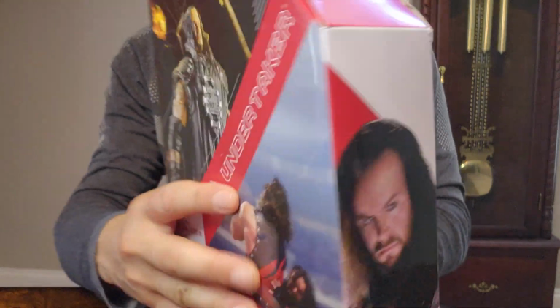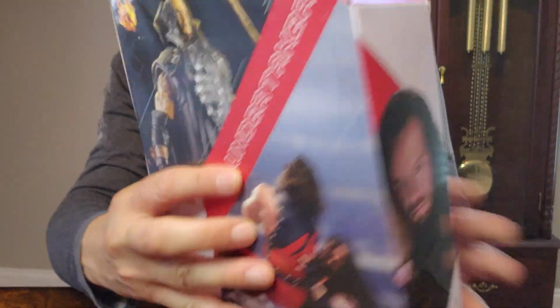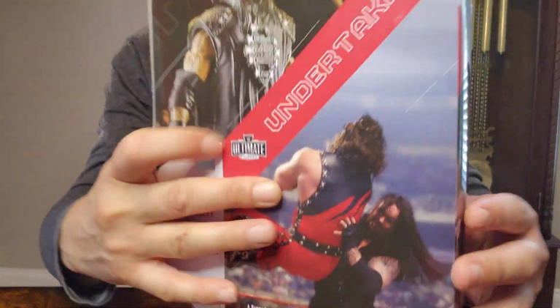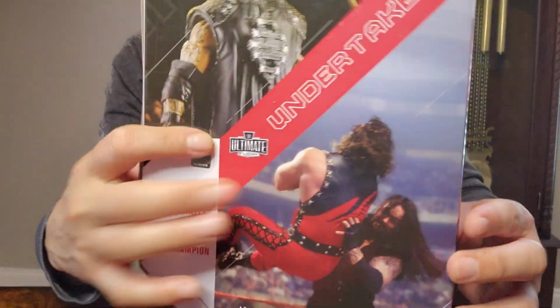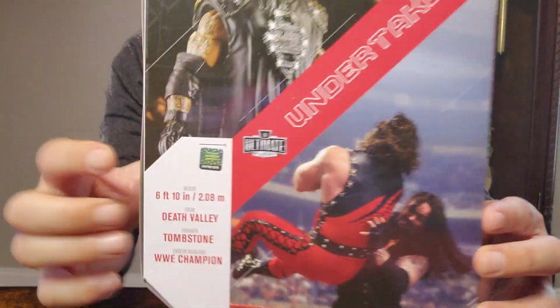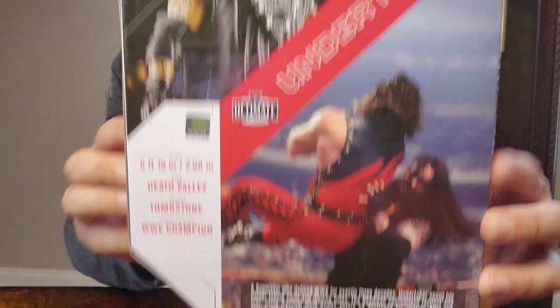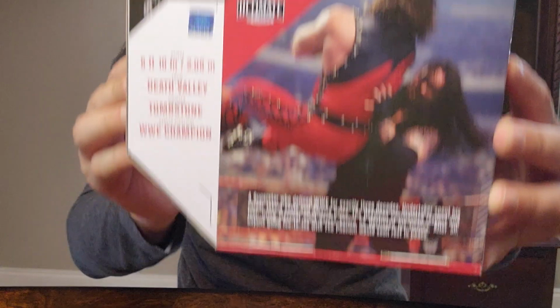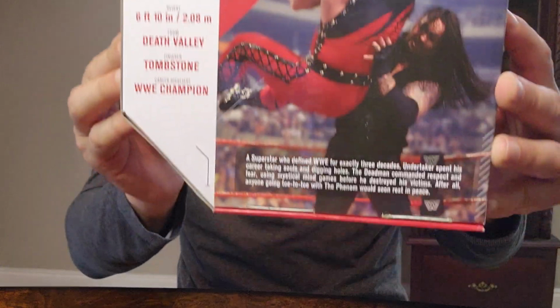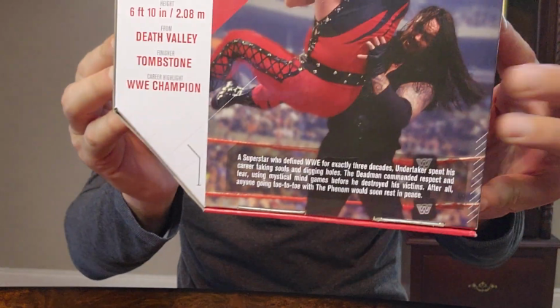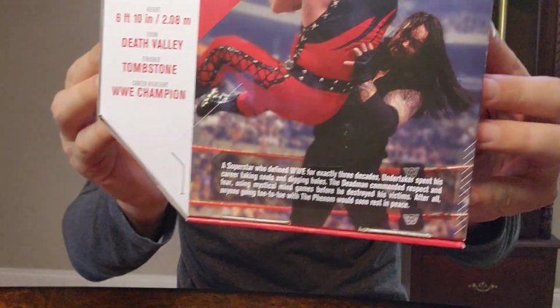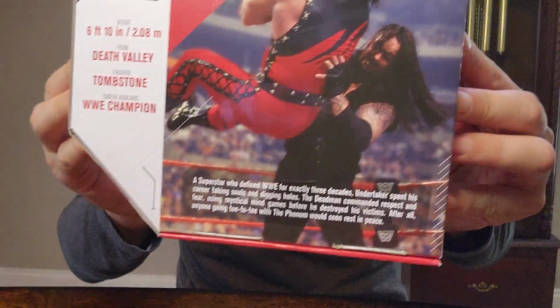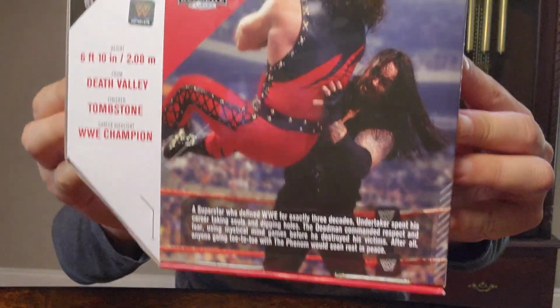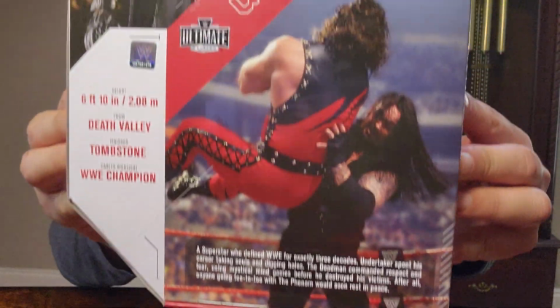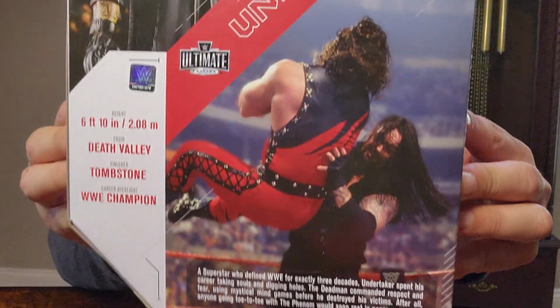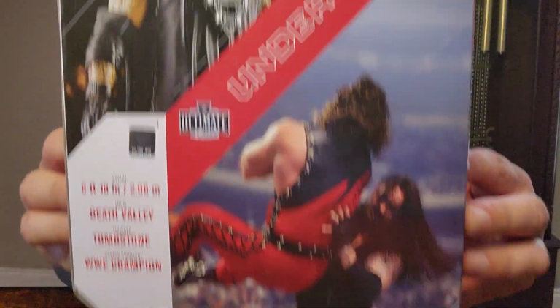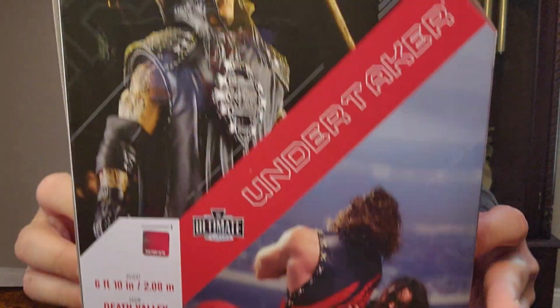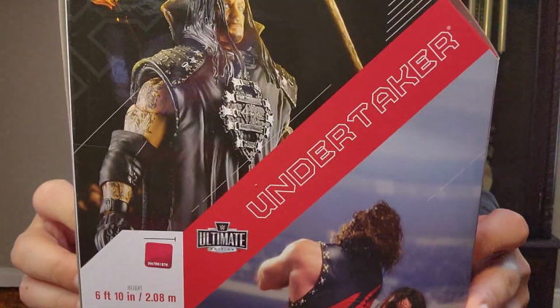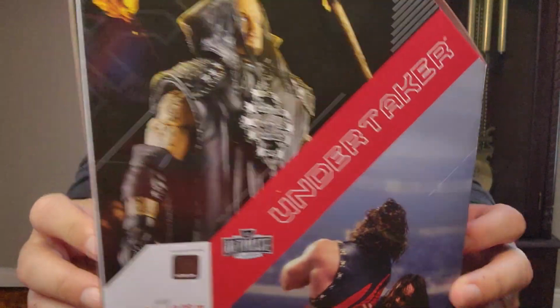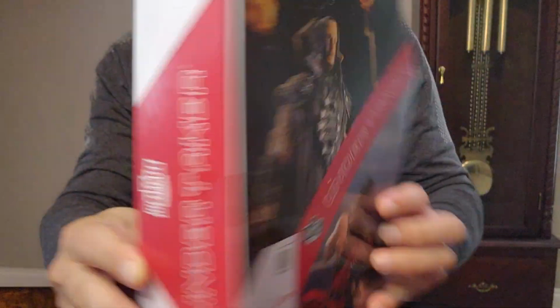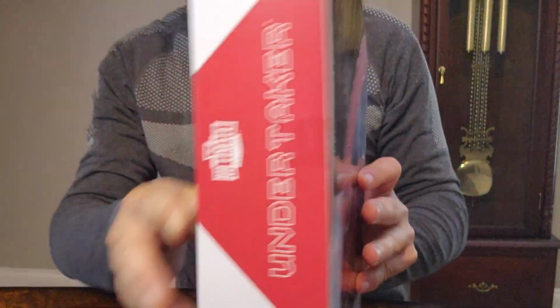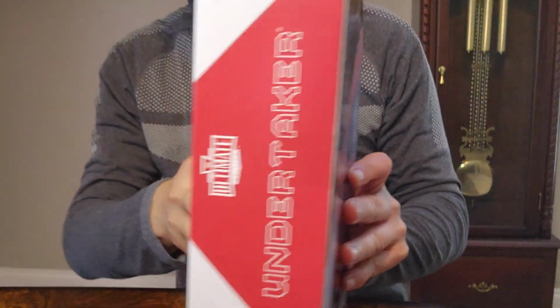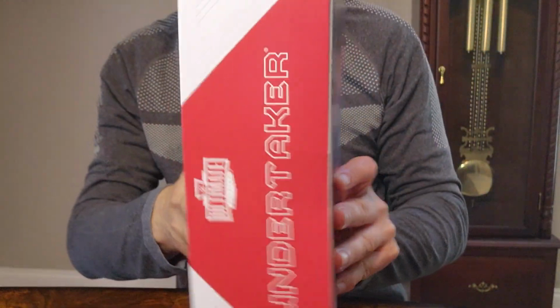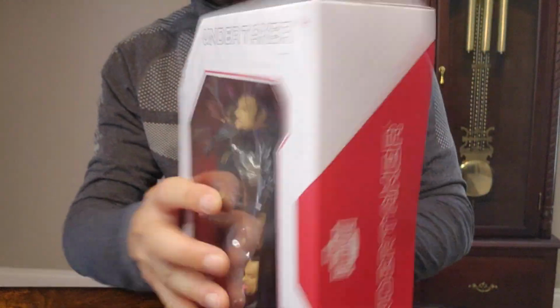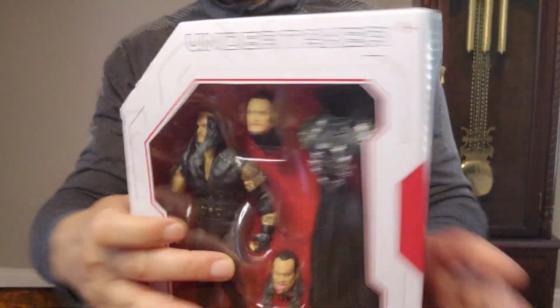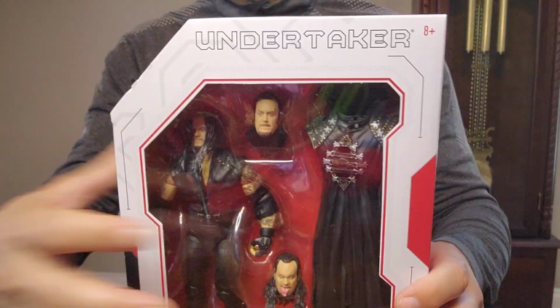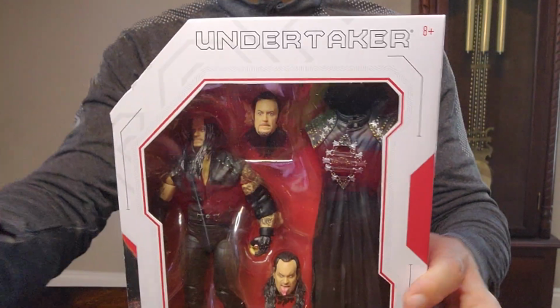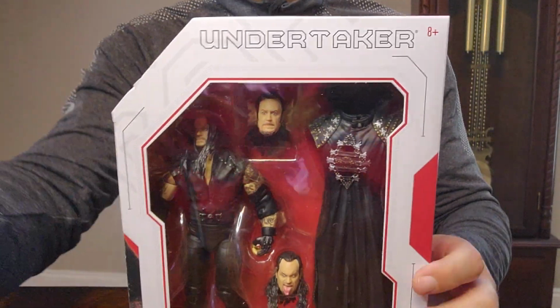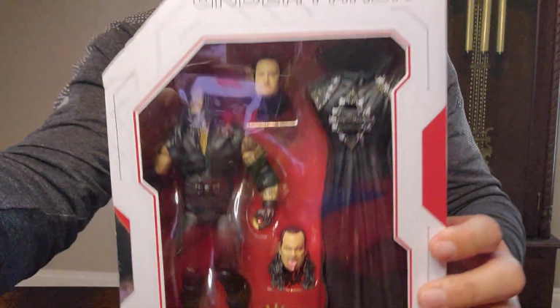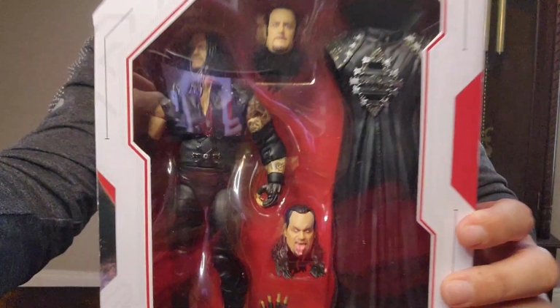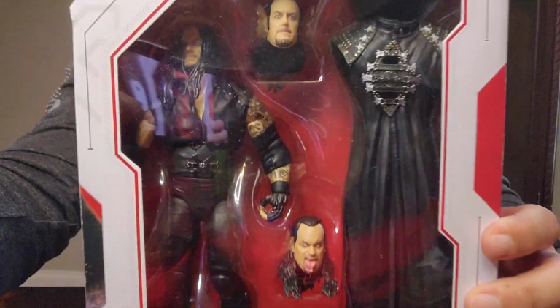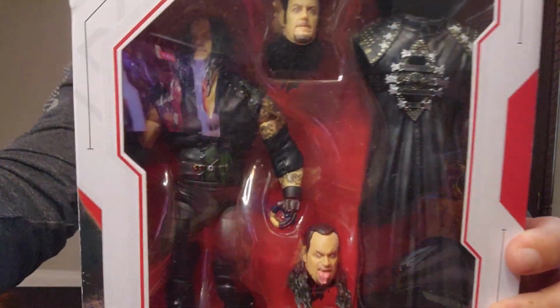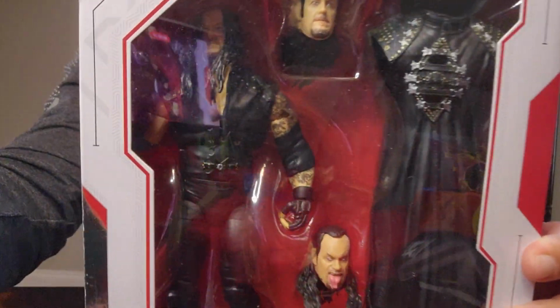Side, back — let's get this guy out of the package.